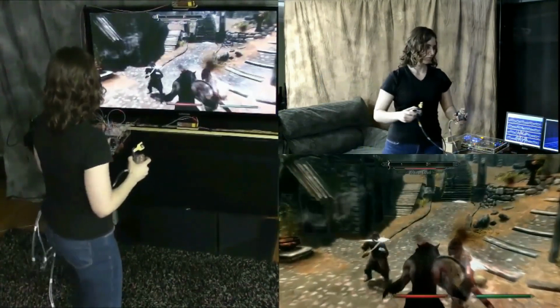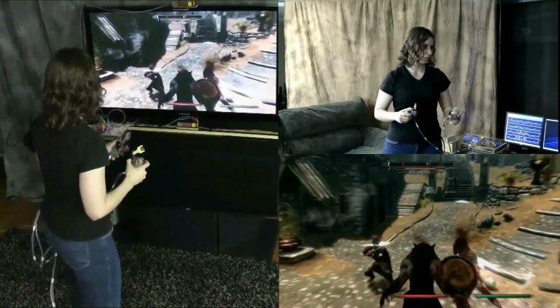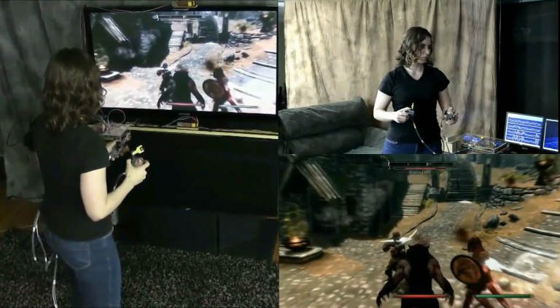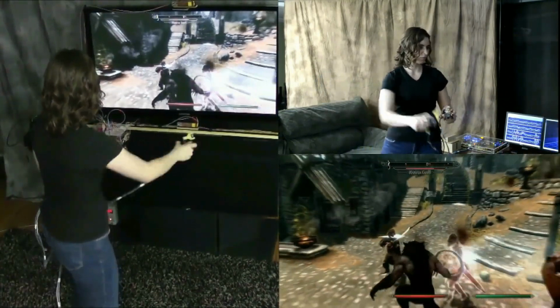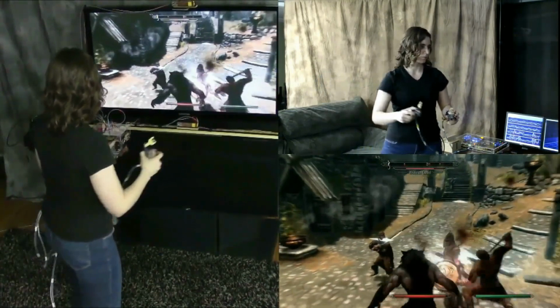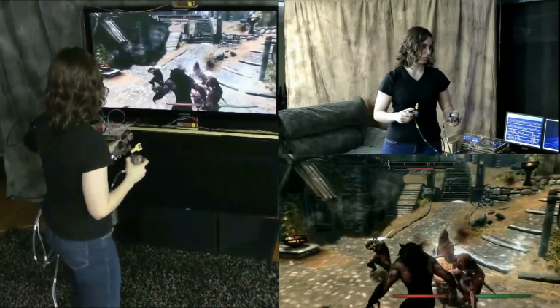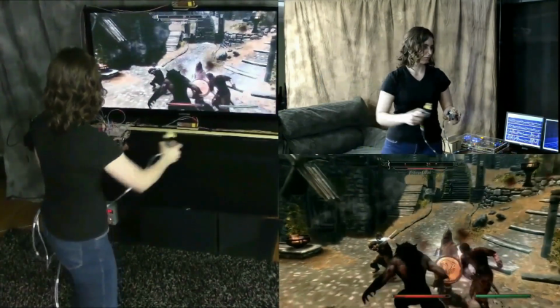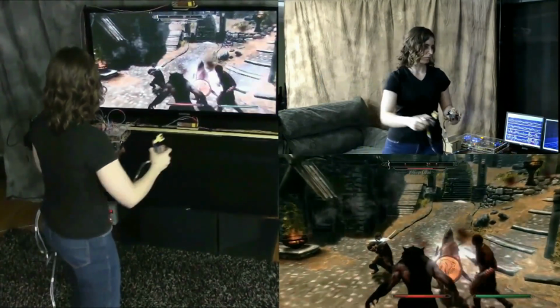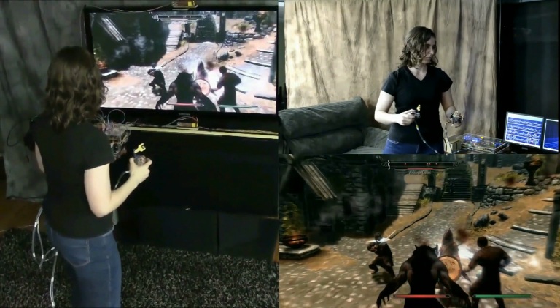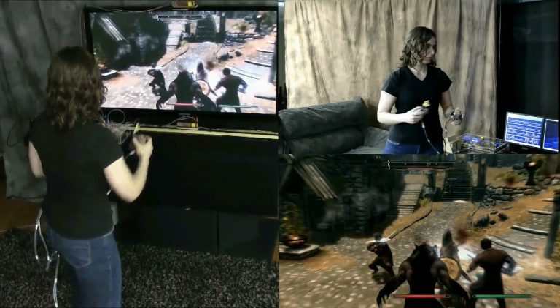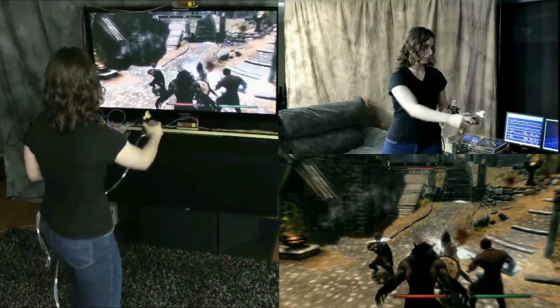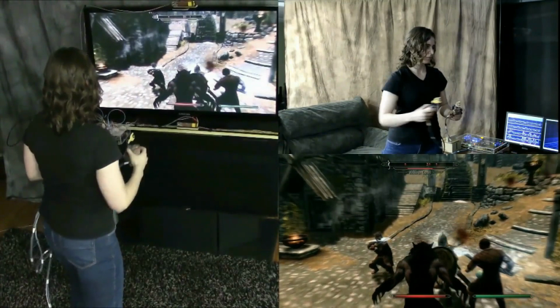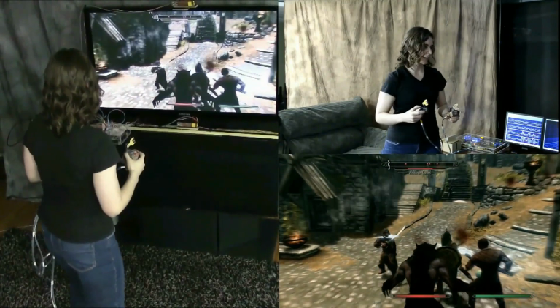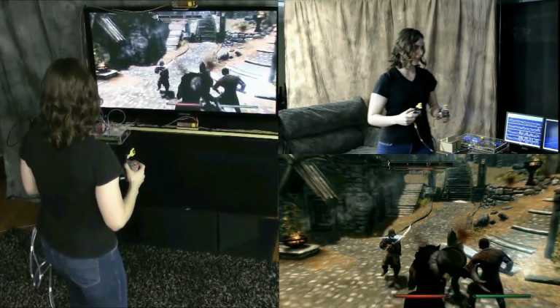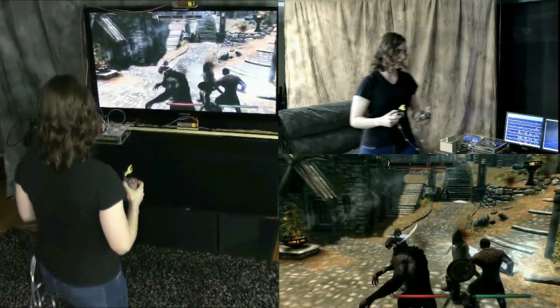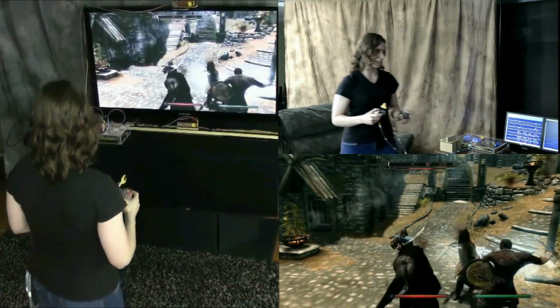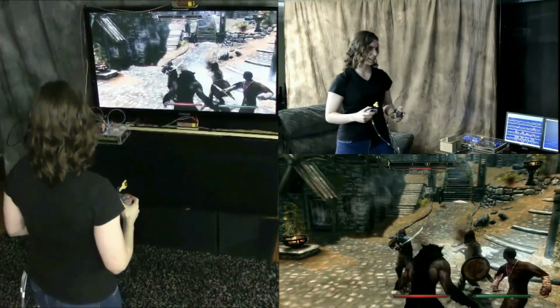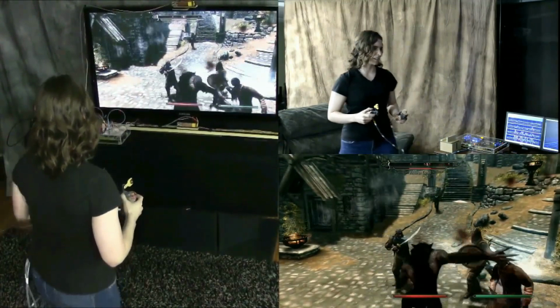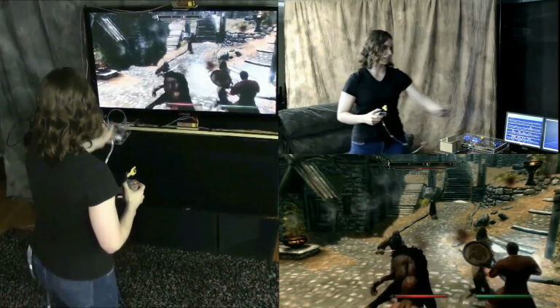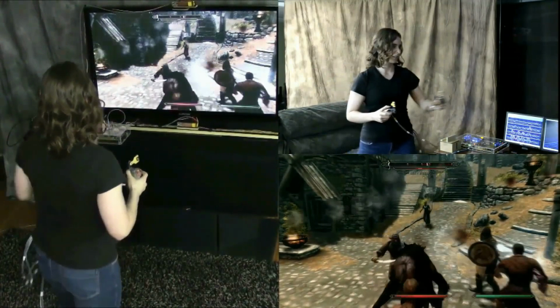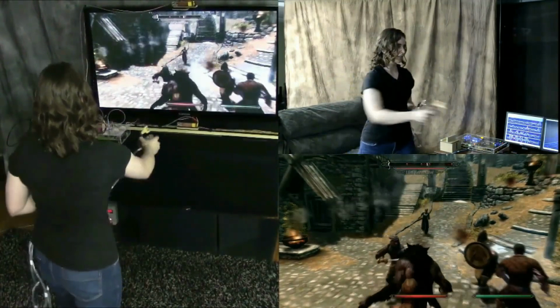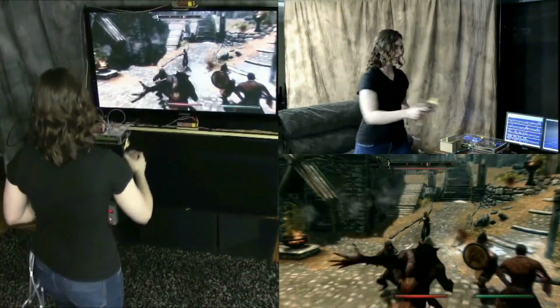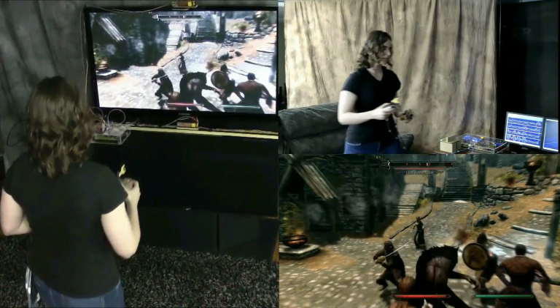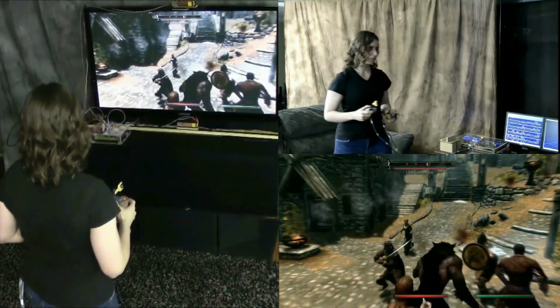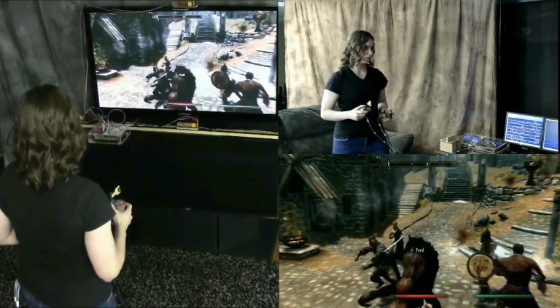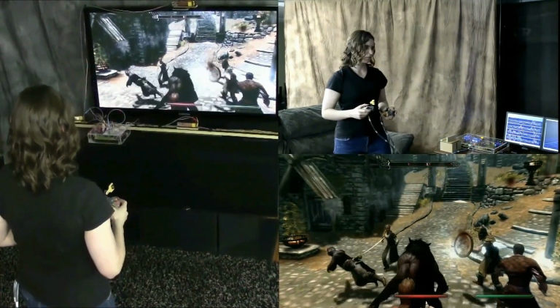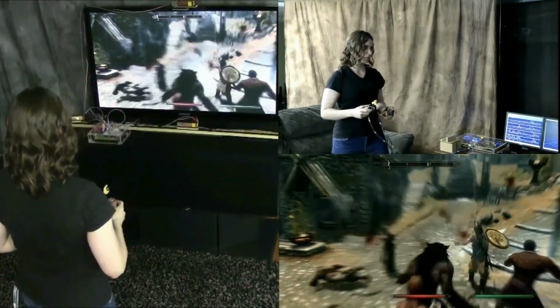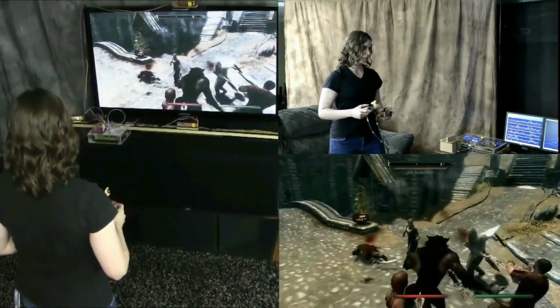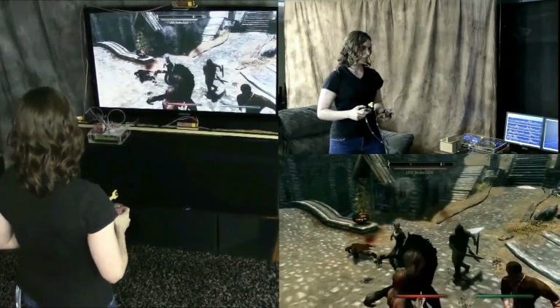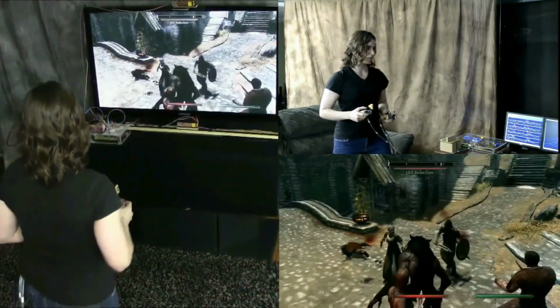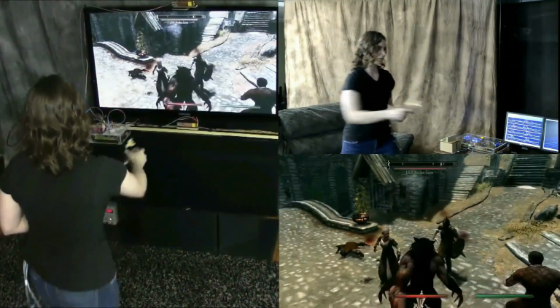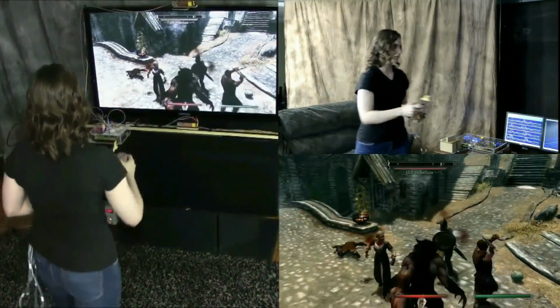Again, she's using analog sticks for moving large distances and using the movement tracking to move around during combat.